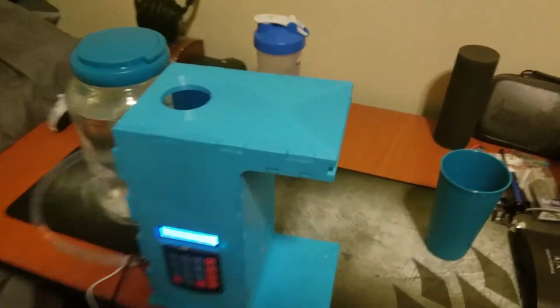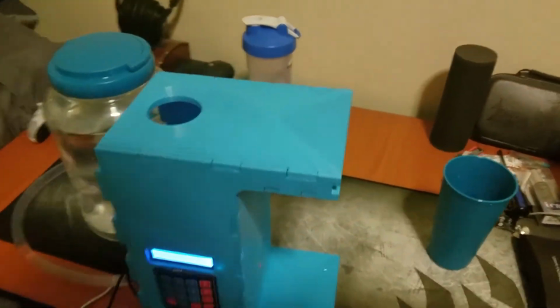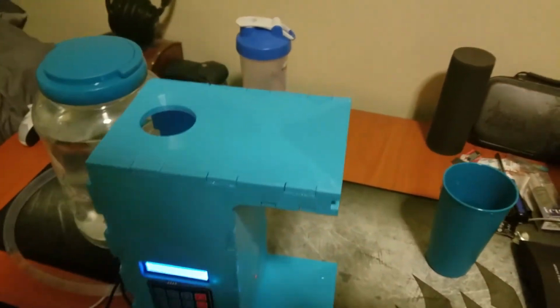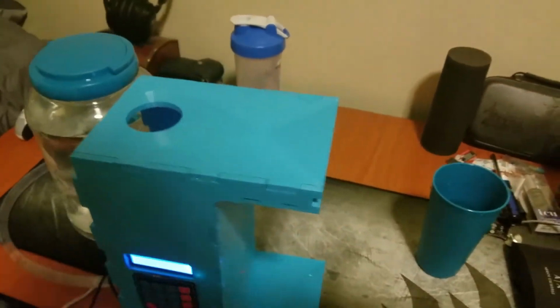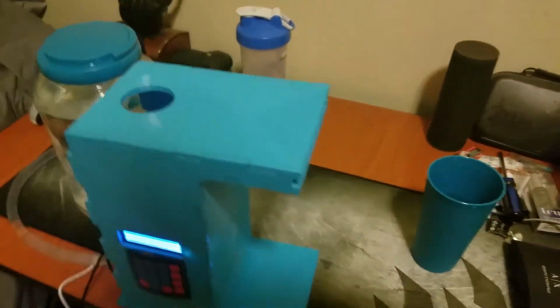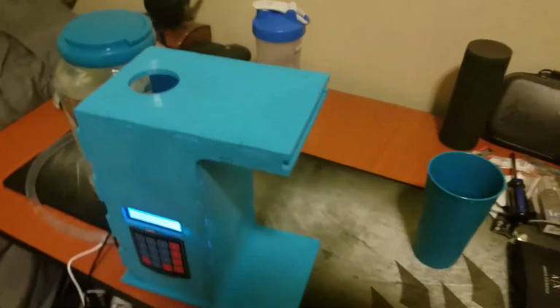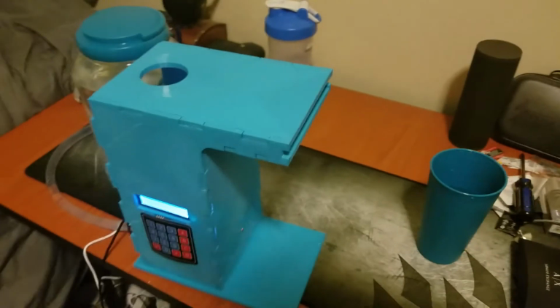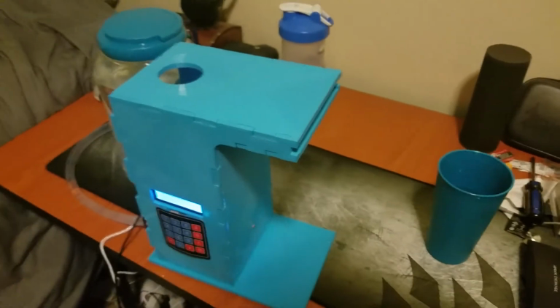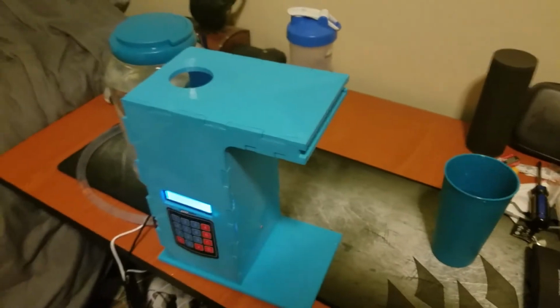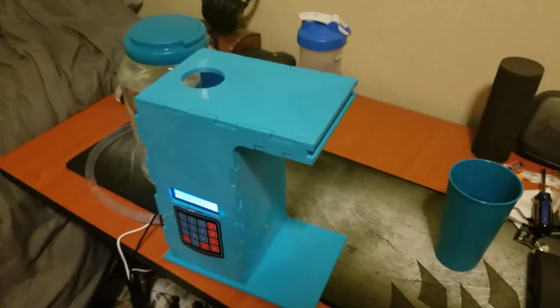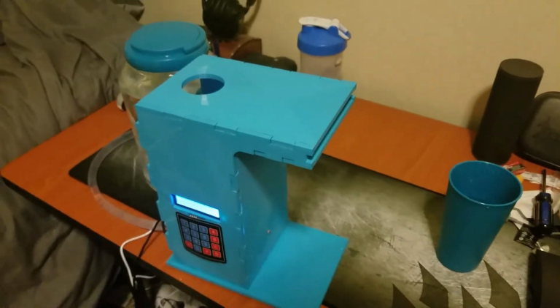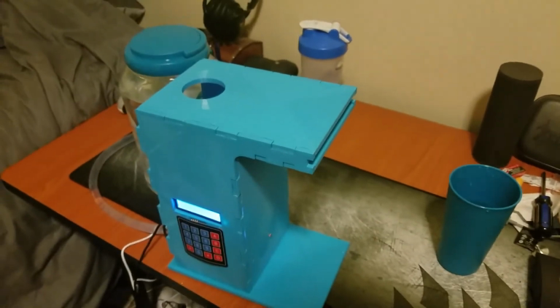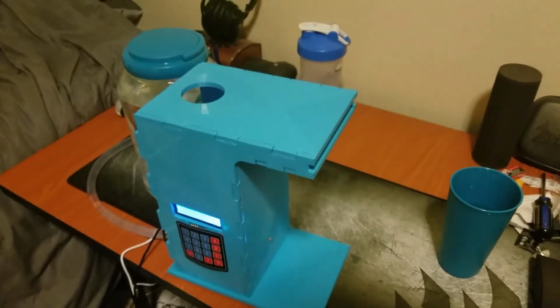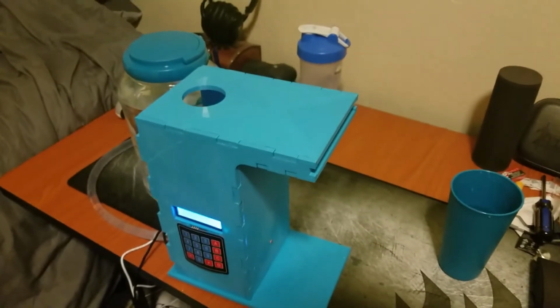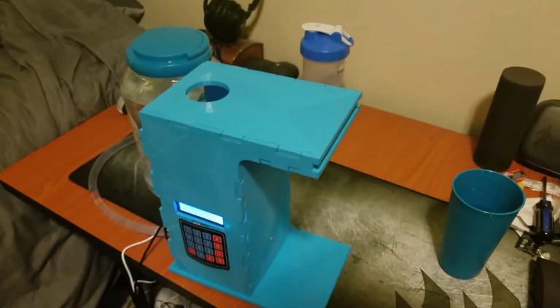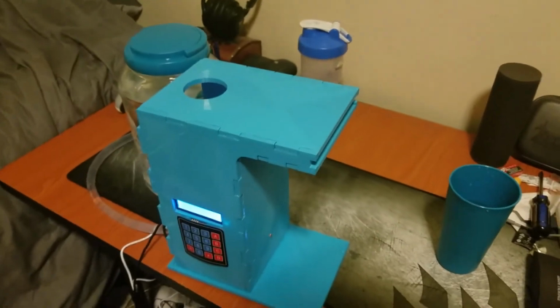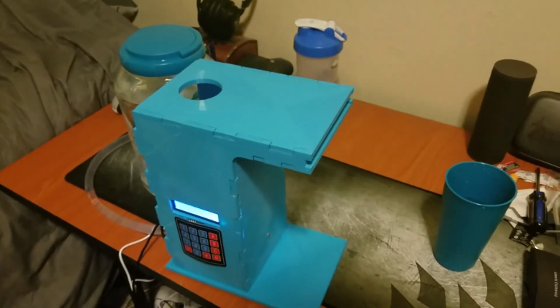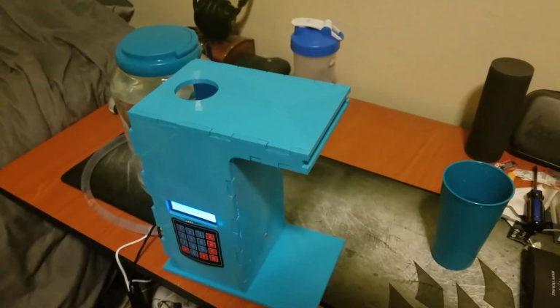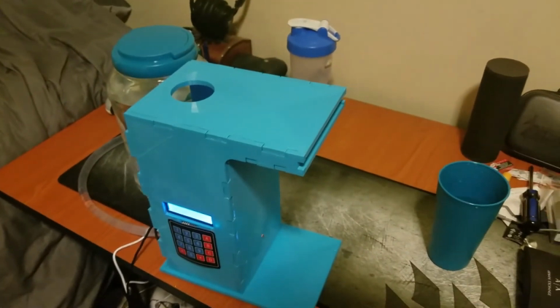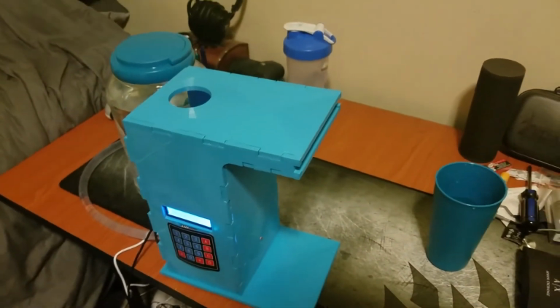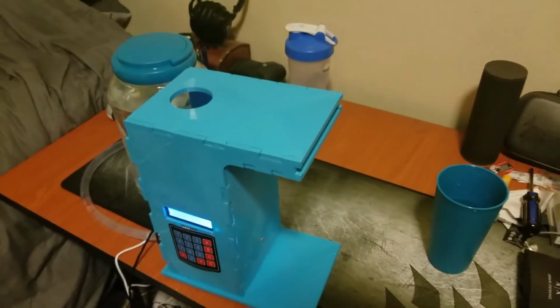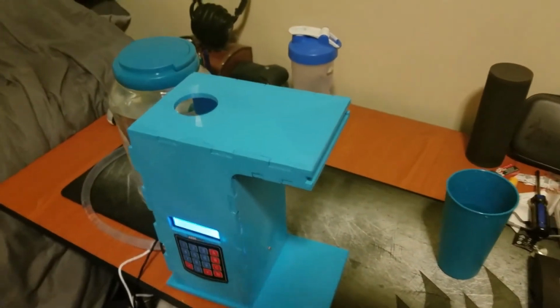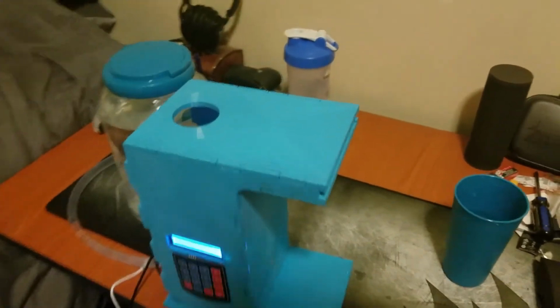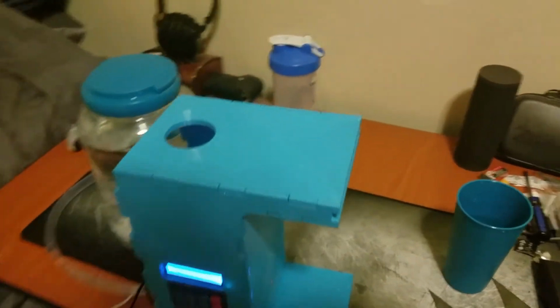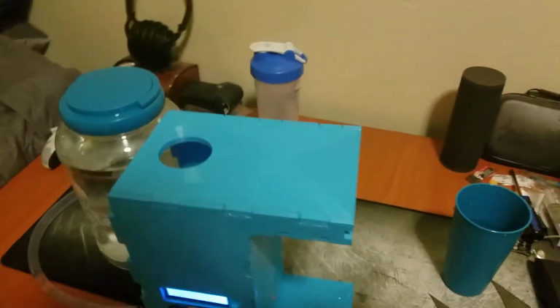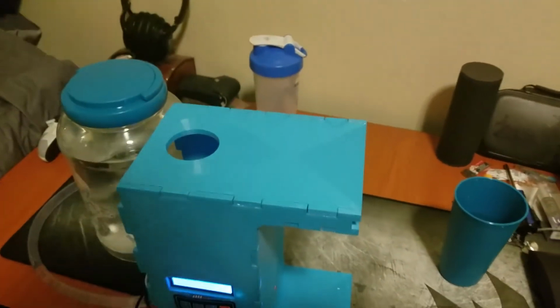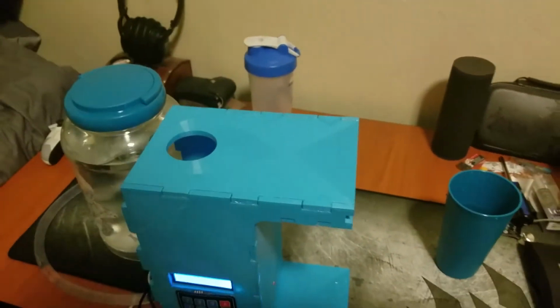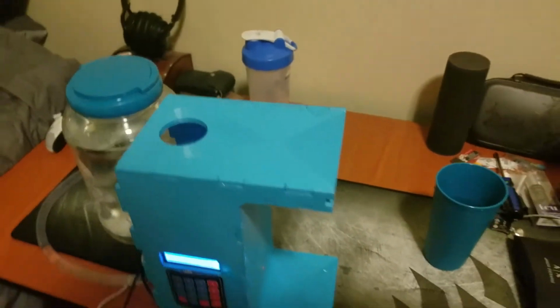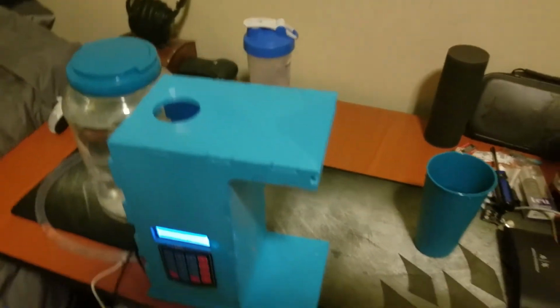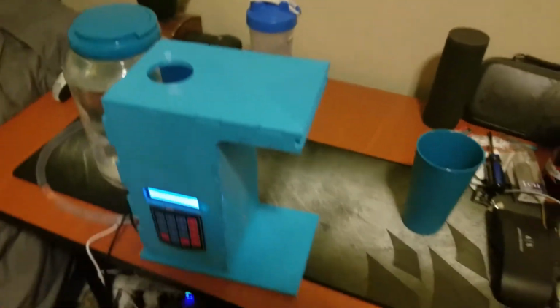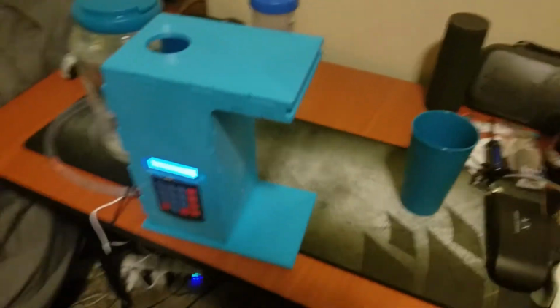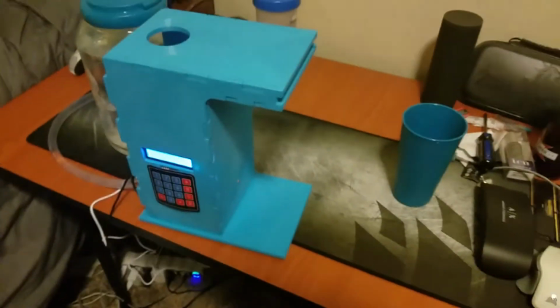I was able to have the box 3D printed by a good friend, Philip Vorwaller.